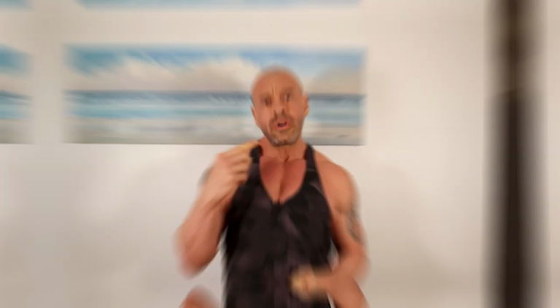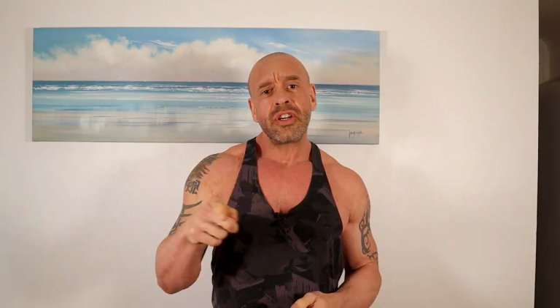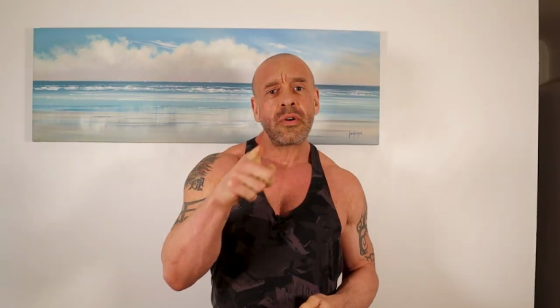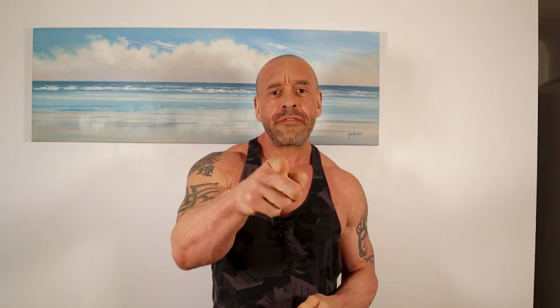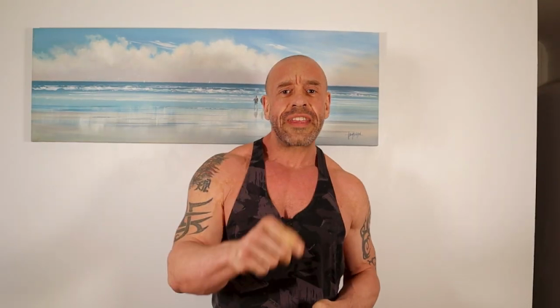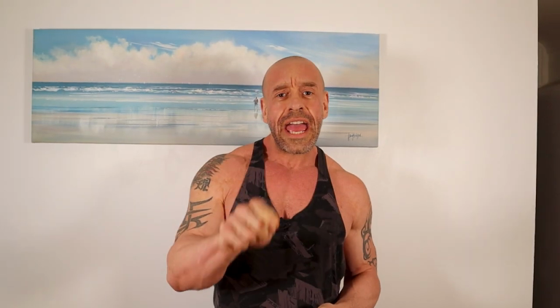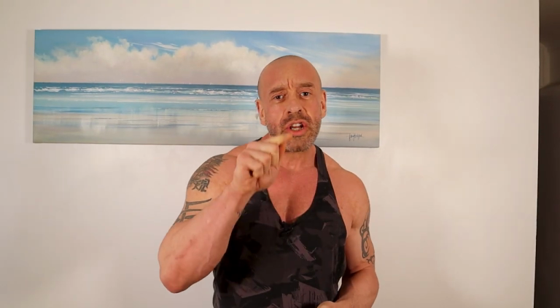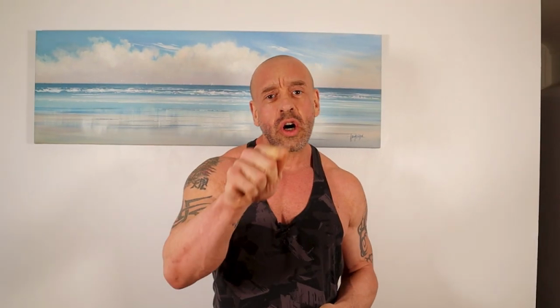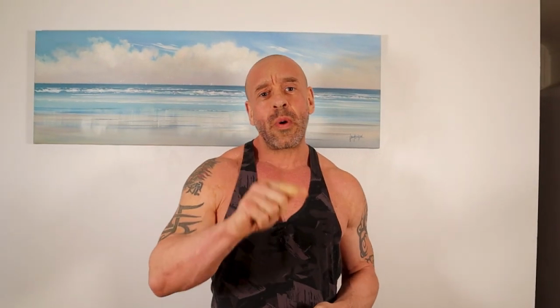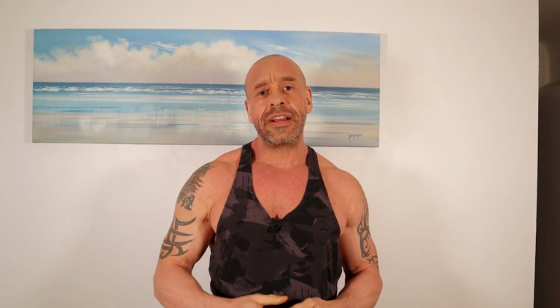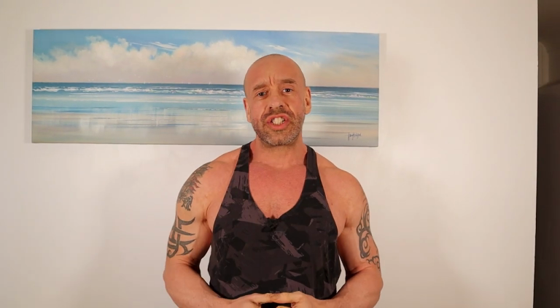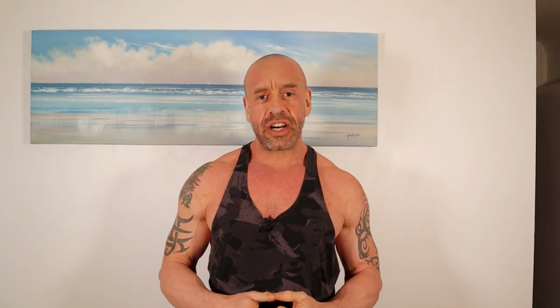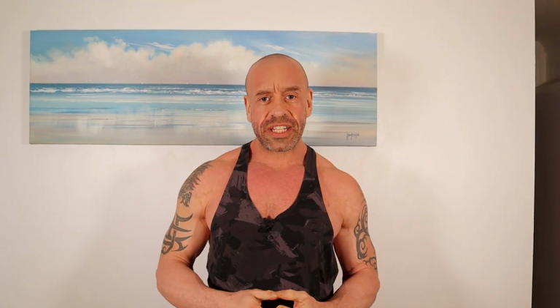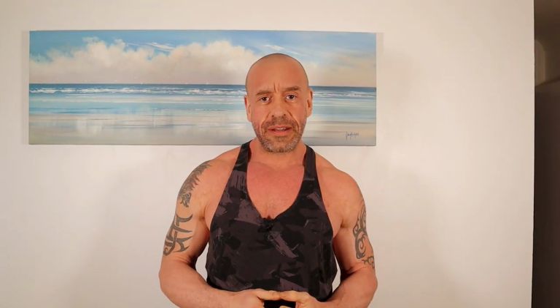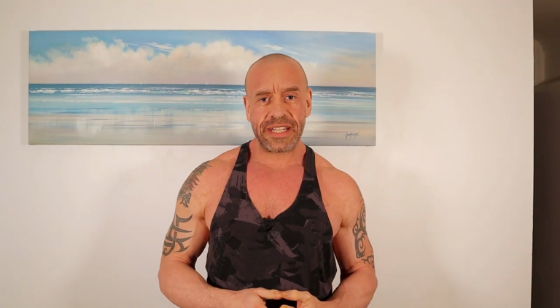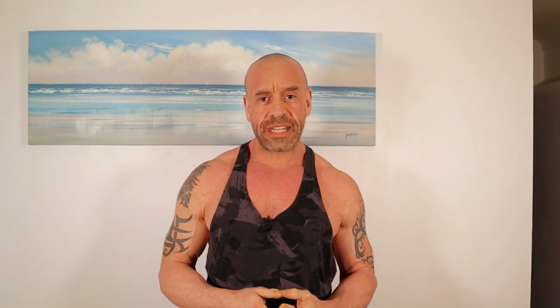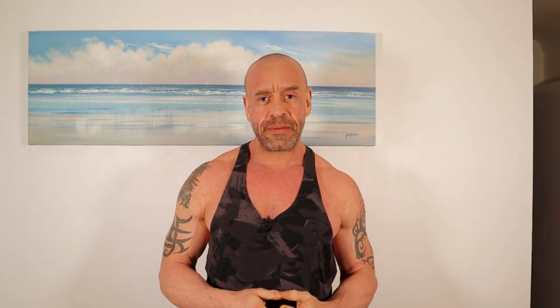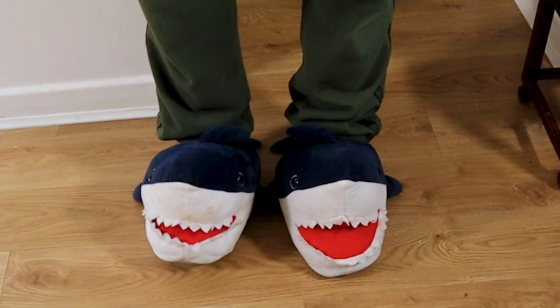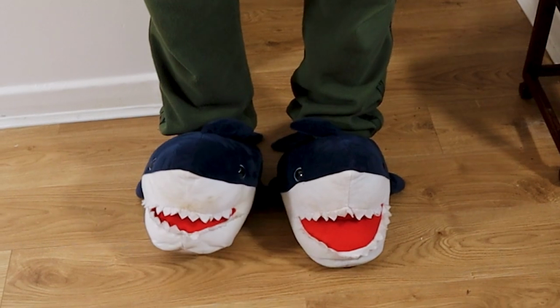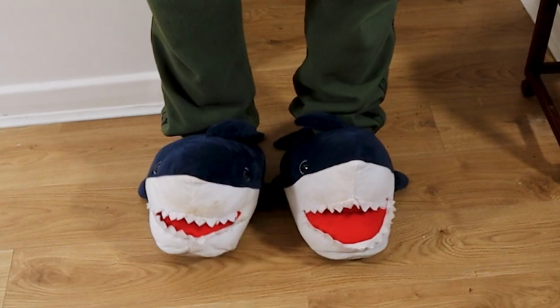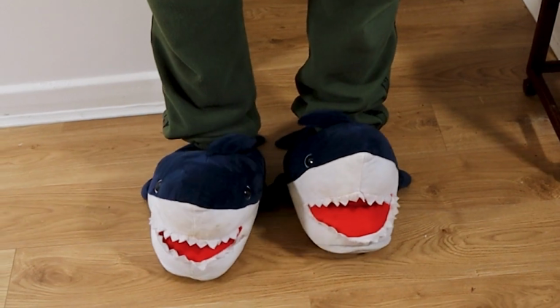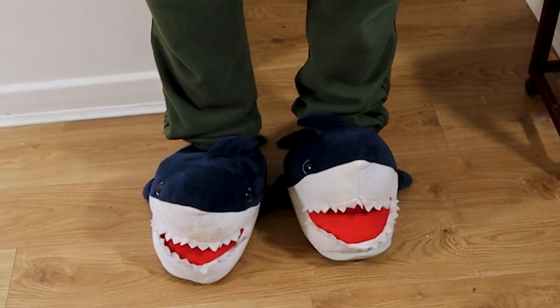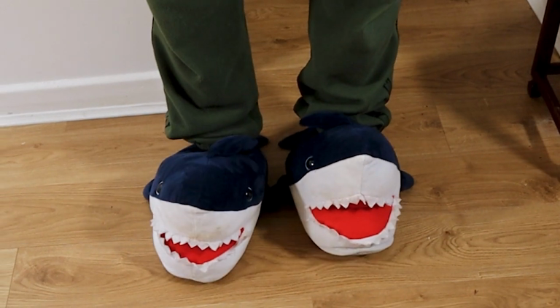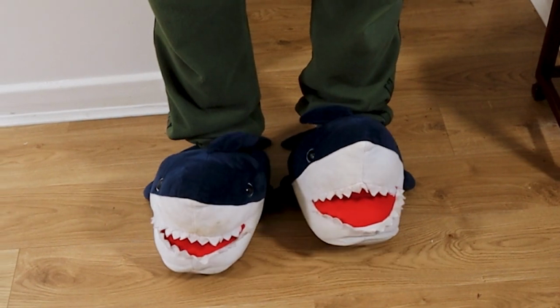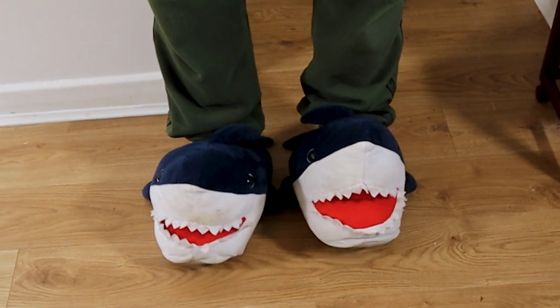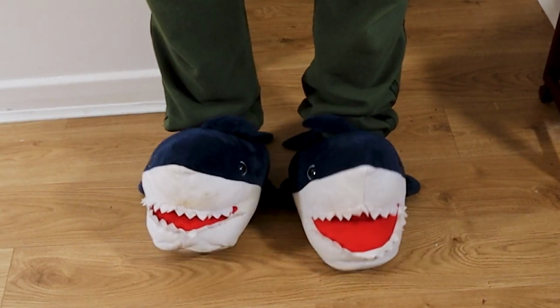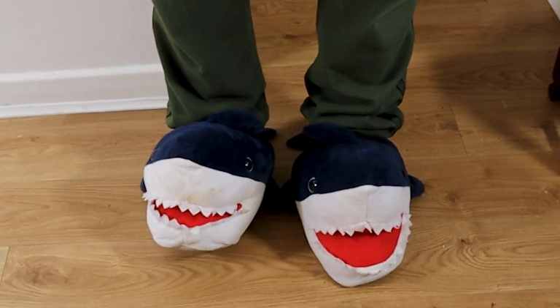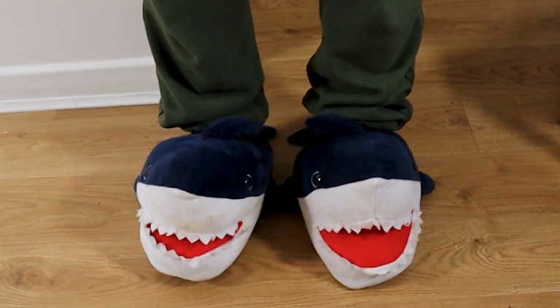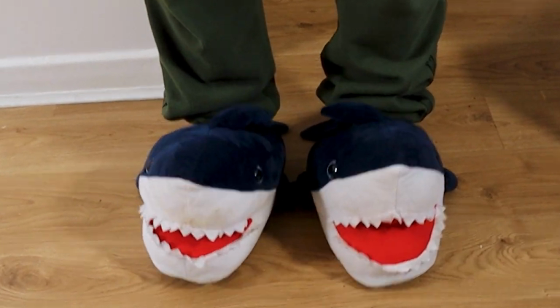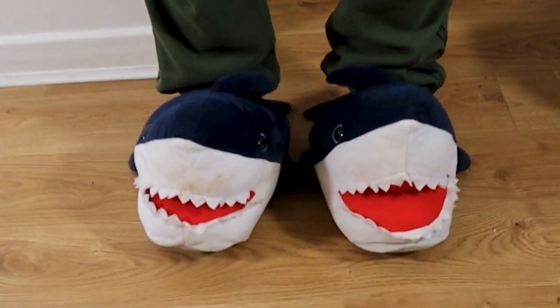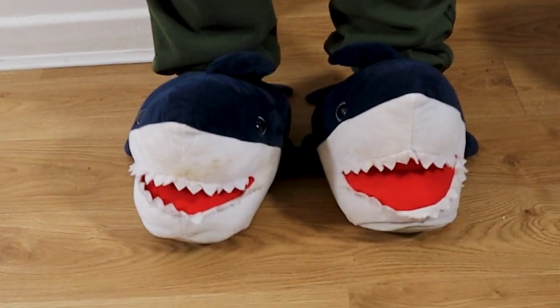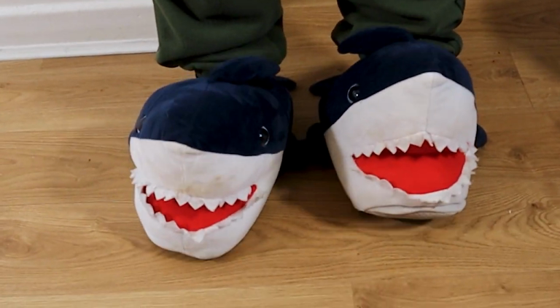While you're over there not wearing shark slippers, I'm over here wearing shark slippers.